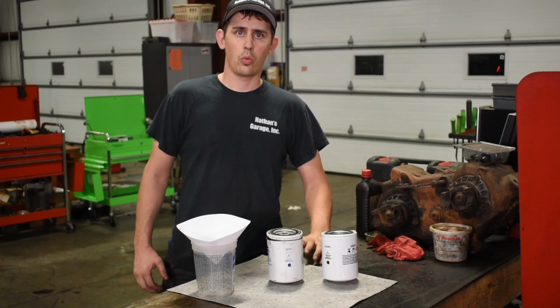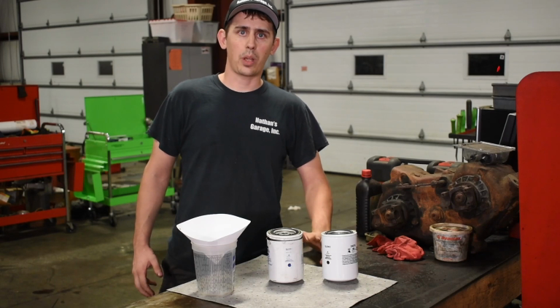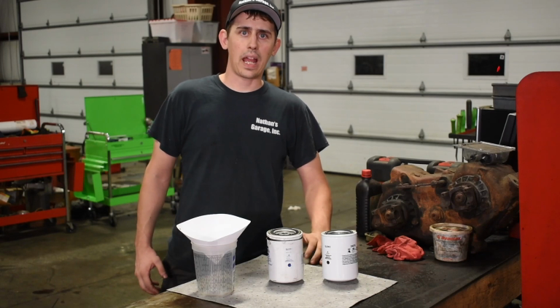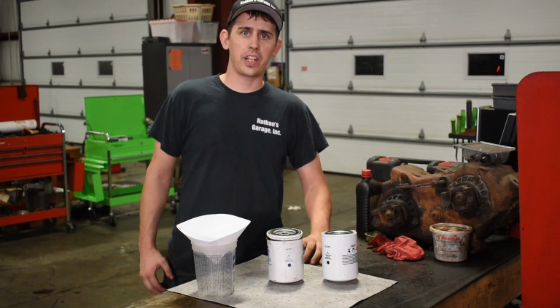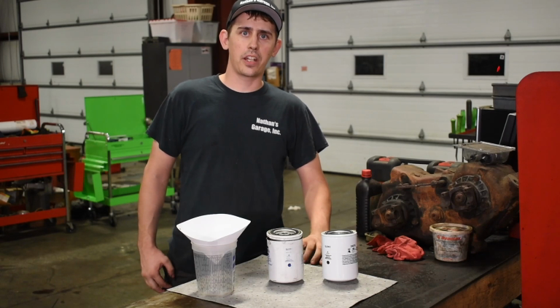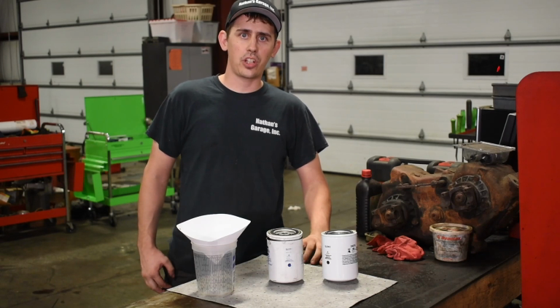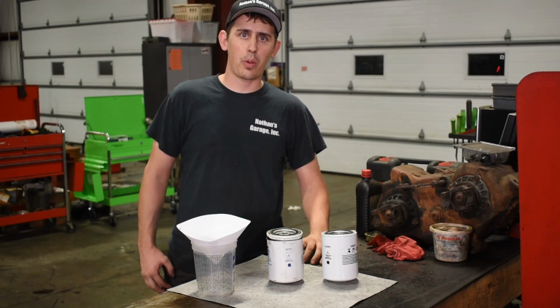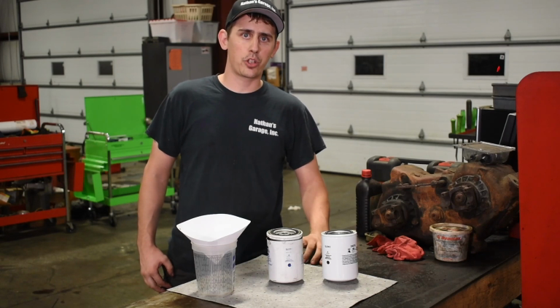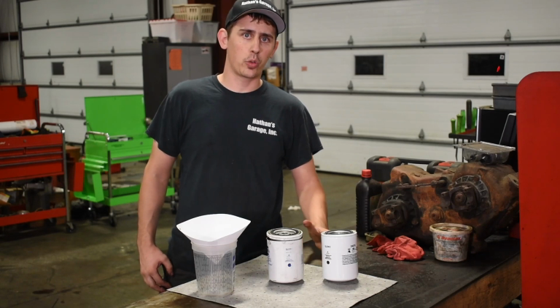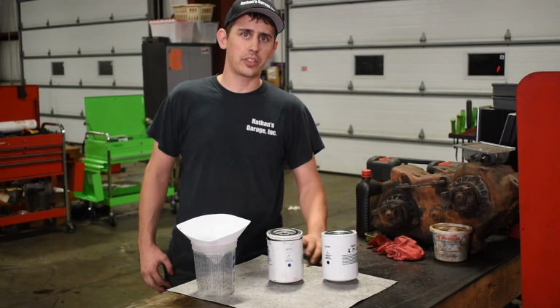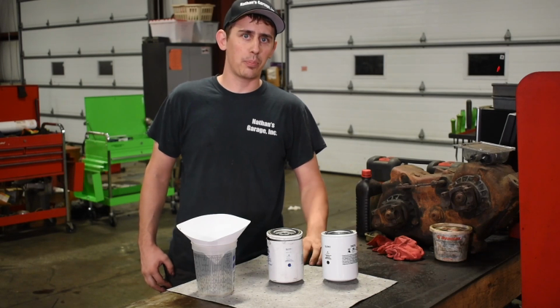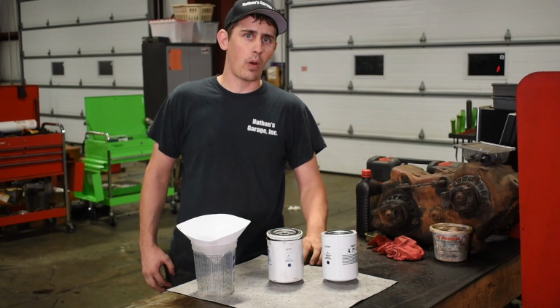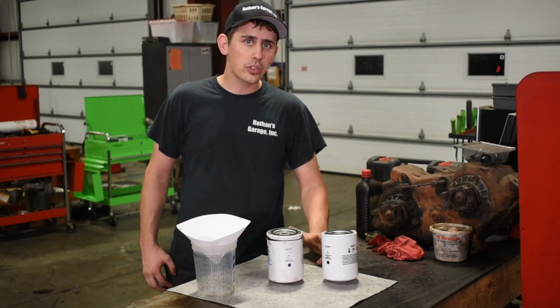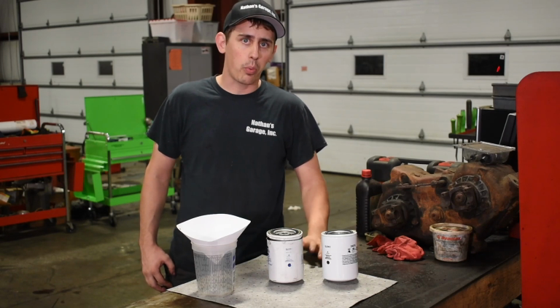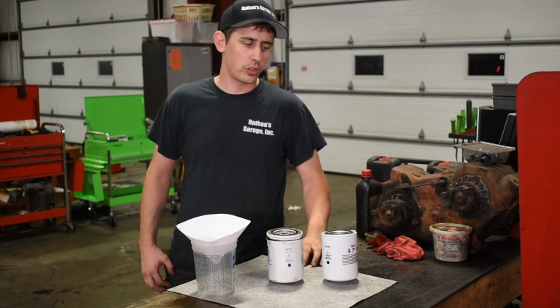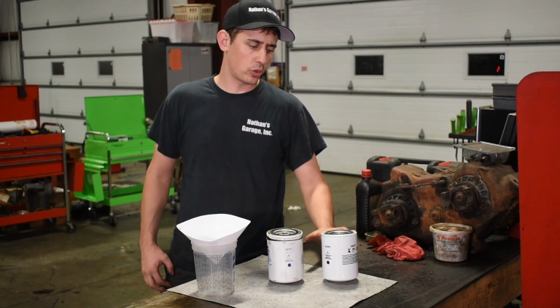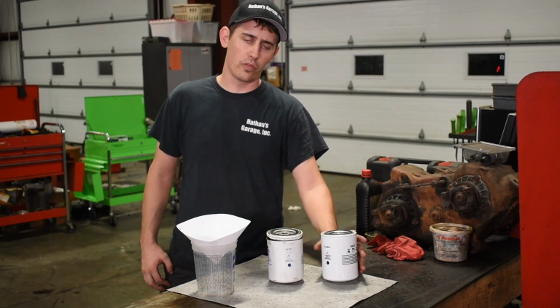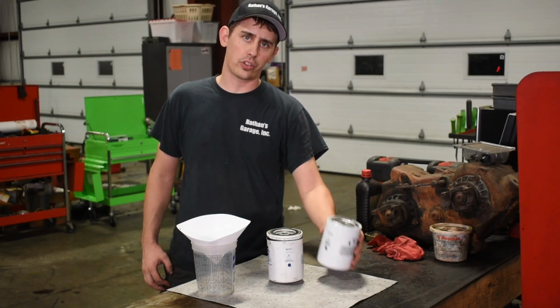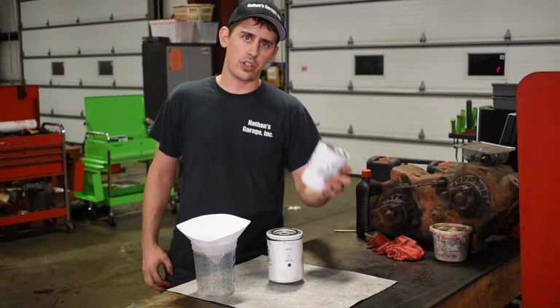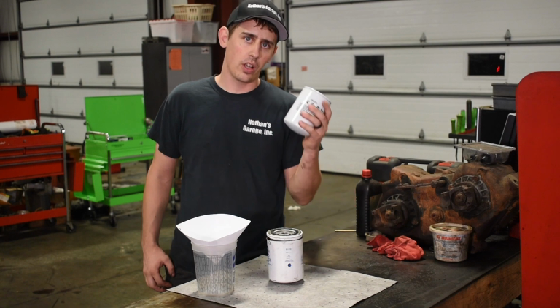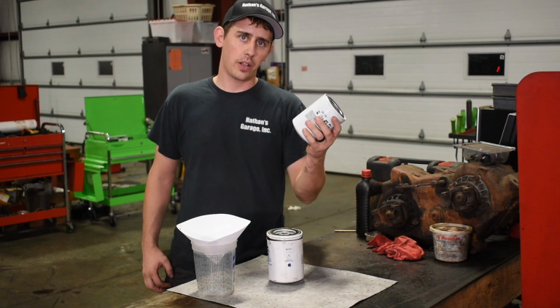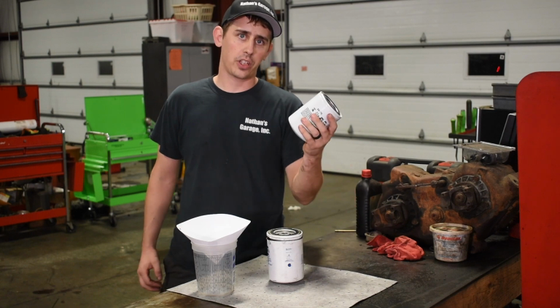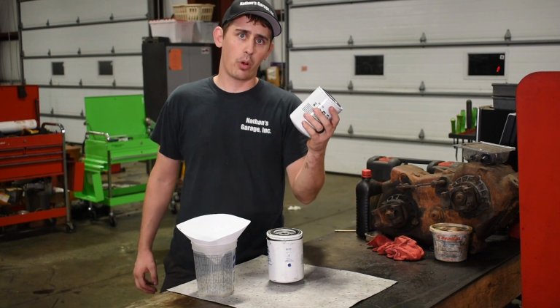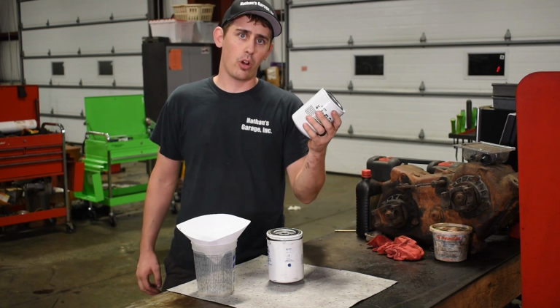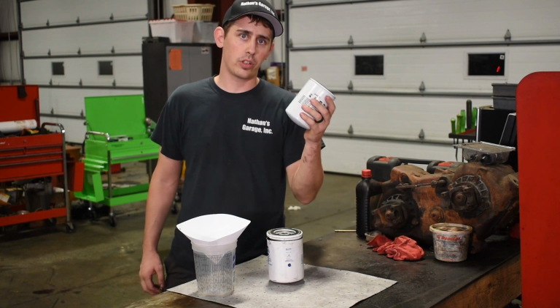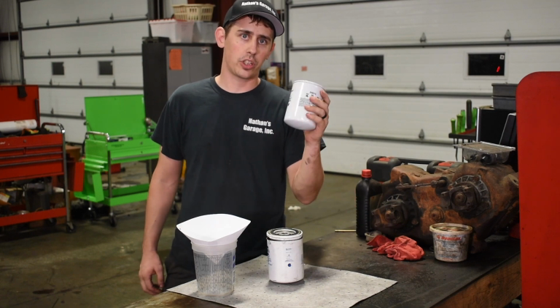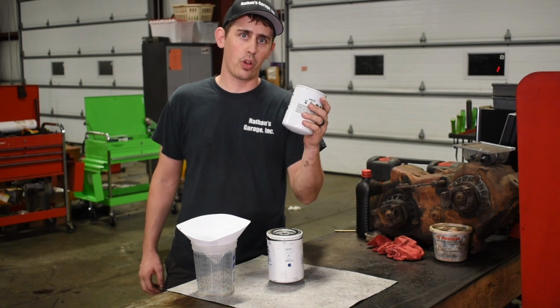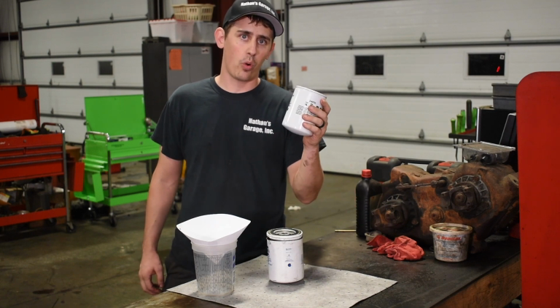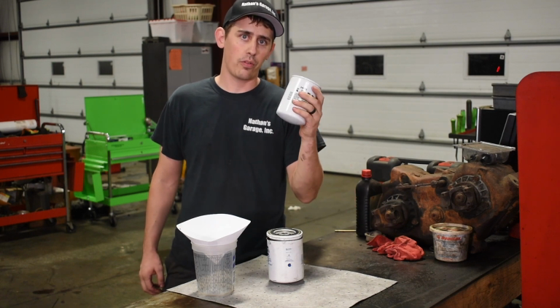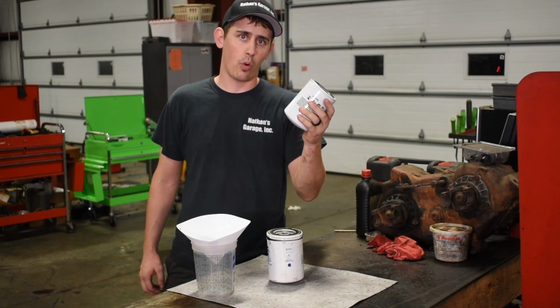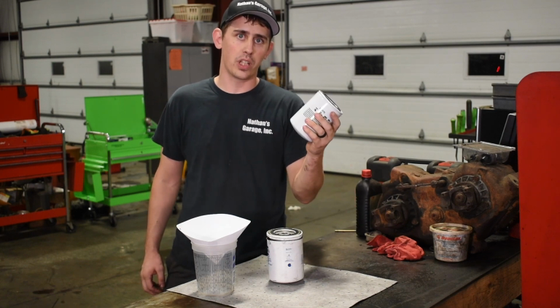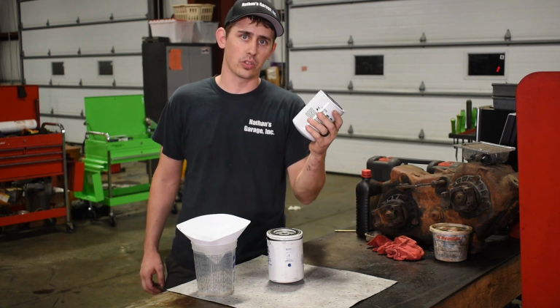What's up guys? Today on In The Shop I want to show you a quick example of why it's so important to use coolant filtration on your 6.0 and 6.4 Ford diesels.